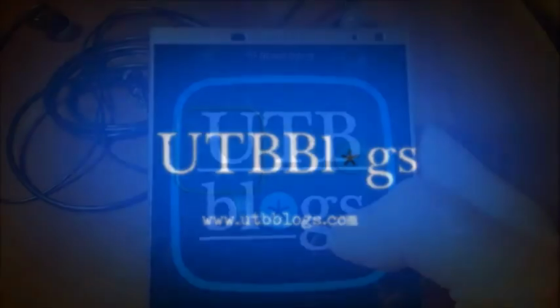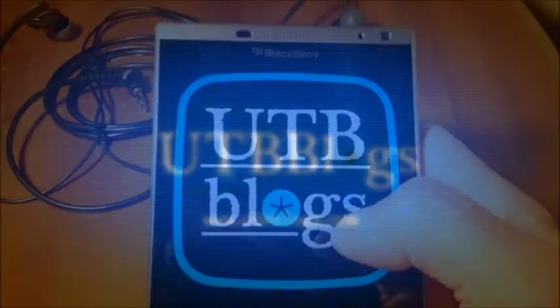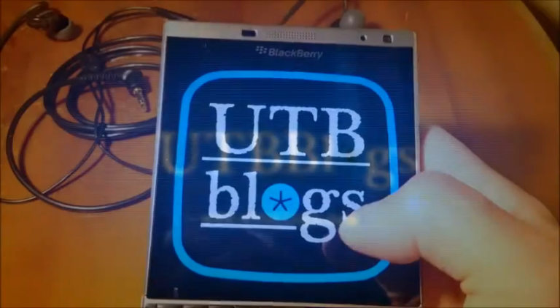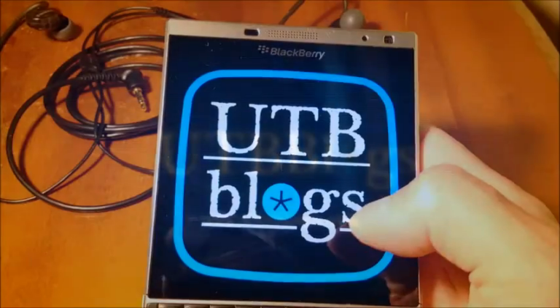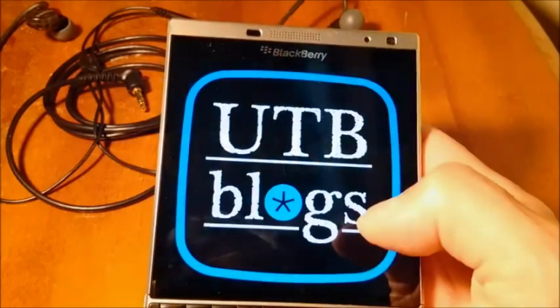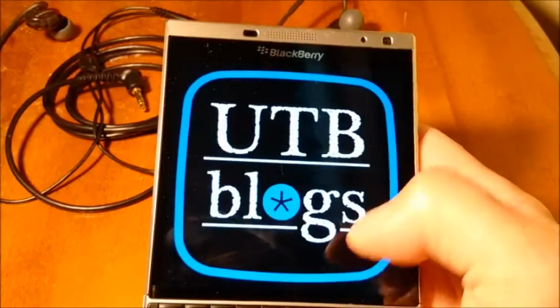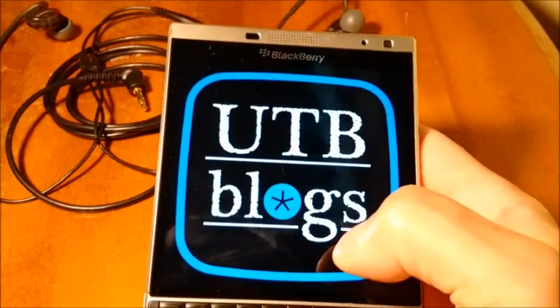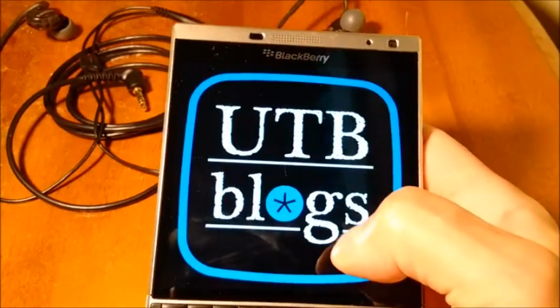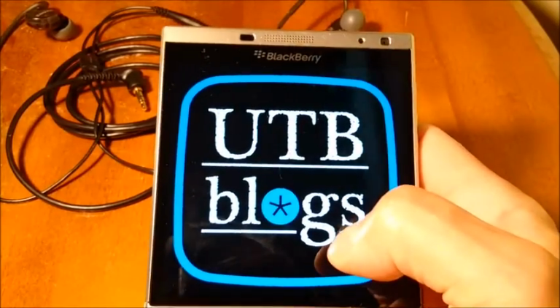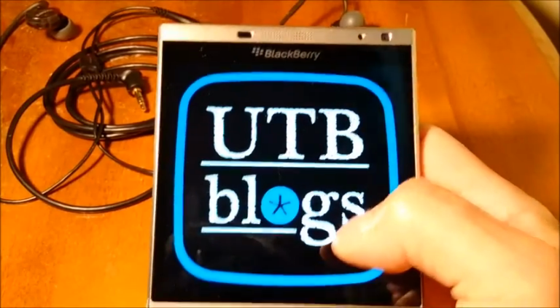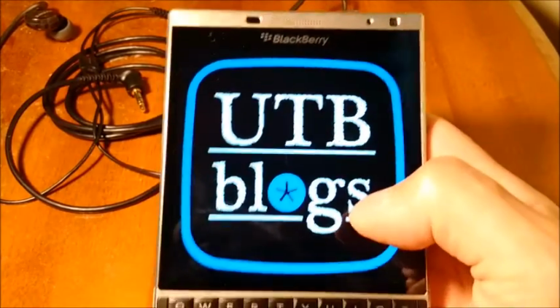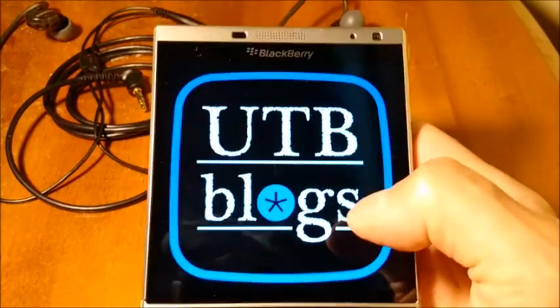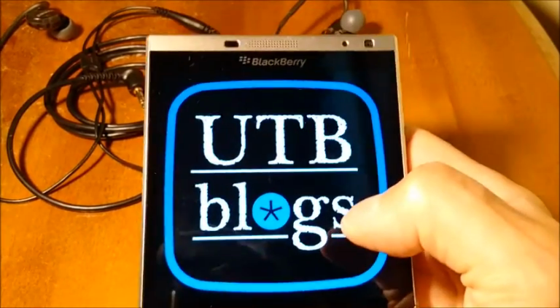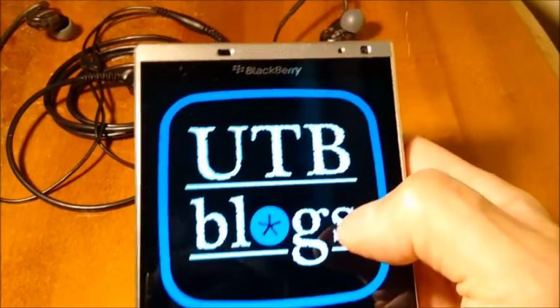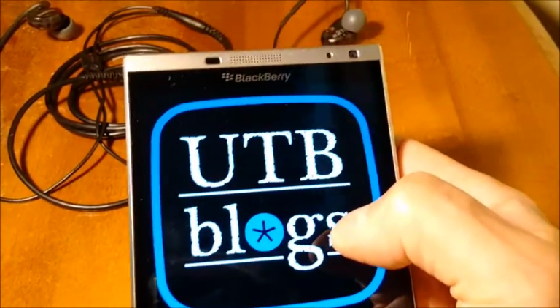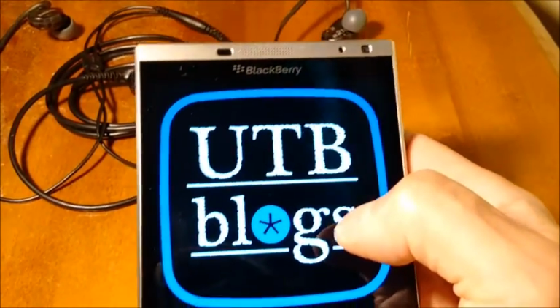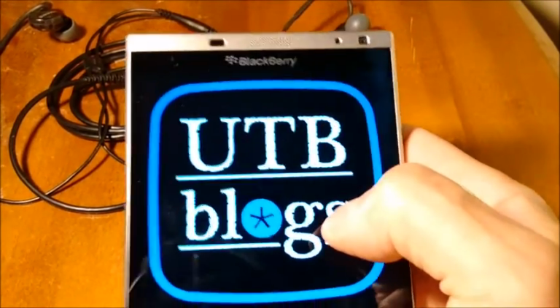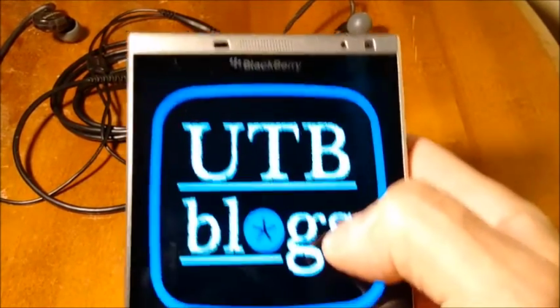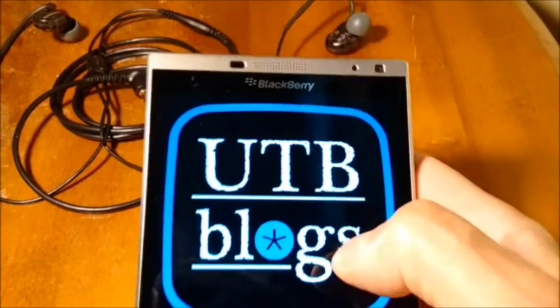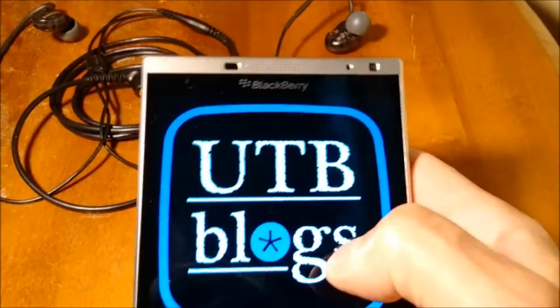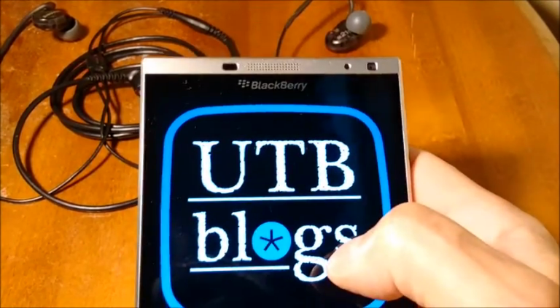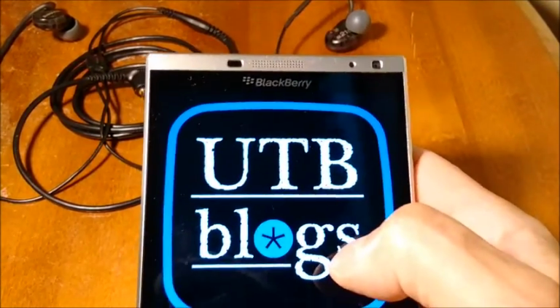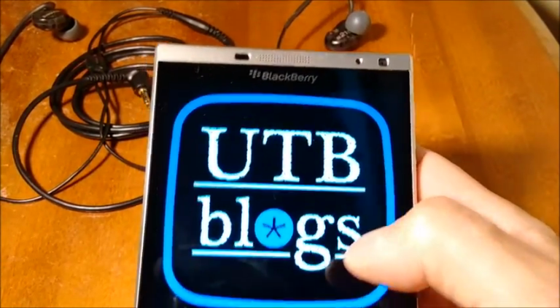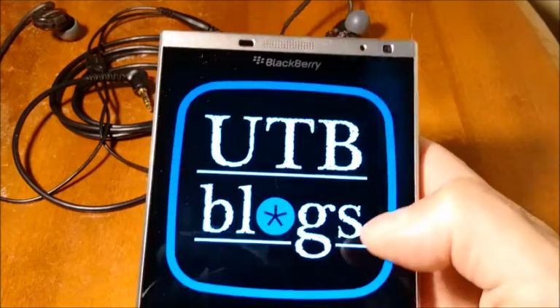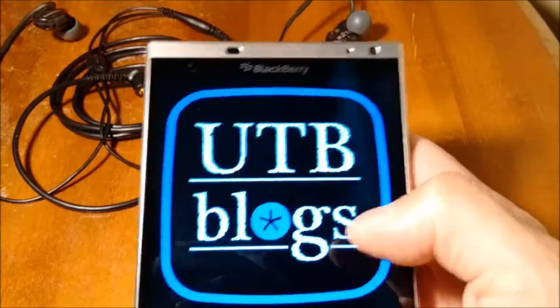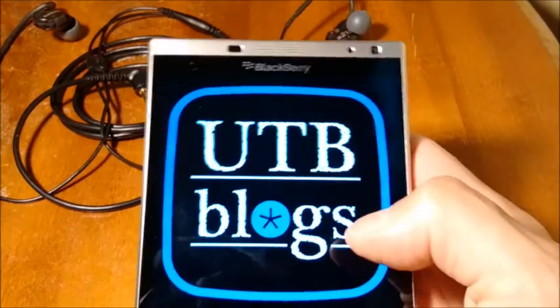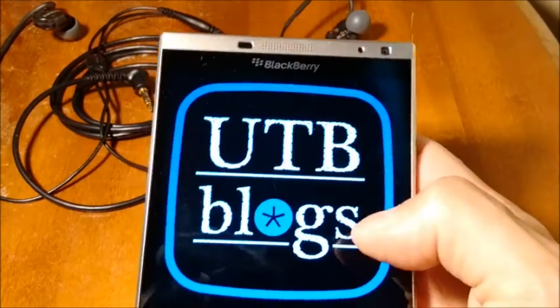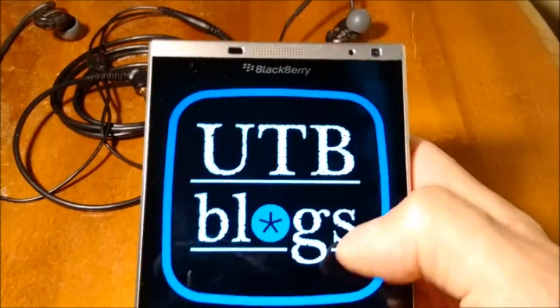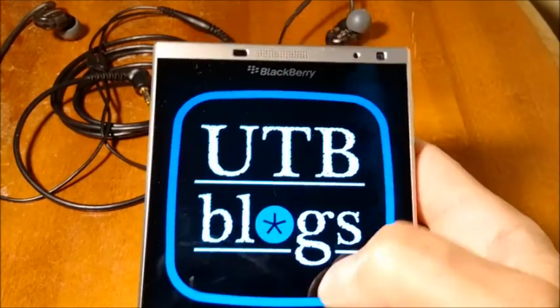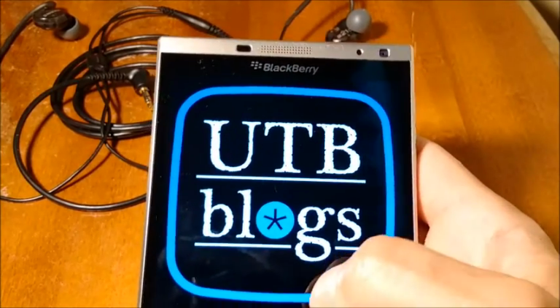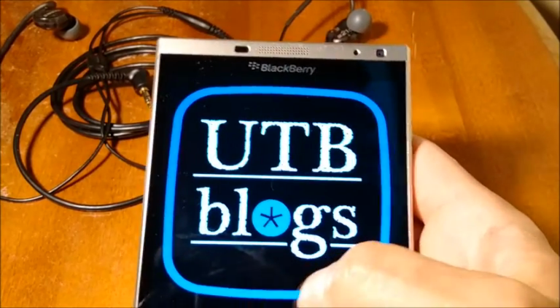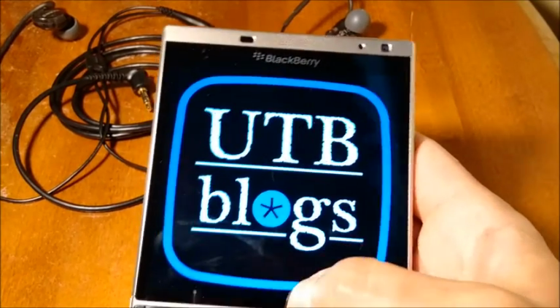Hi everybody, this is Bartron from utbblogs.com and today I'm going to show you how to listen to the radio through the speakers on your Blackberry.